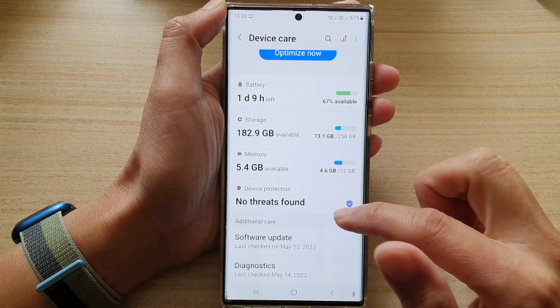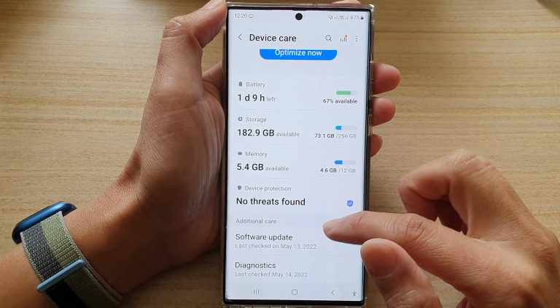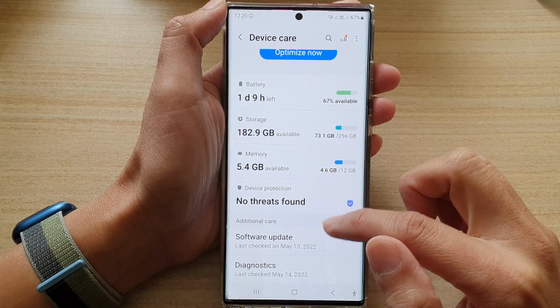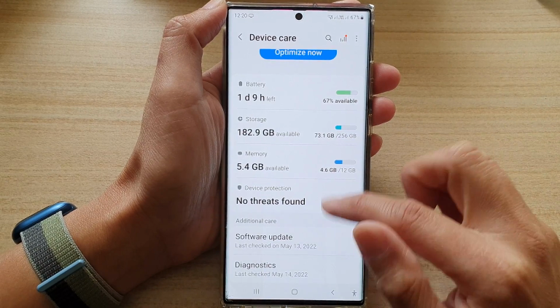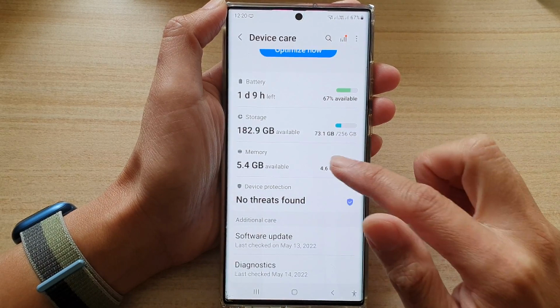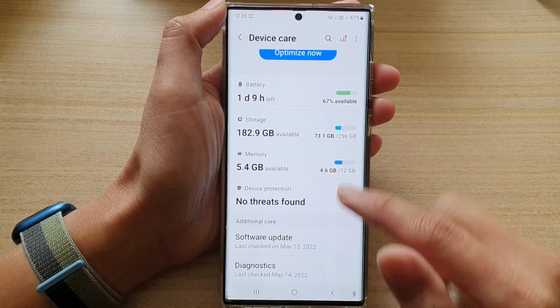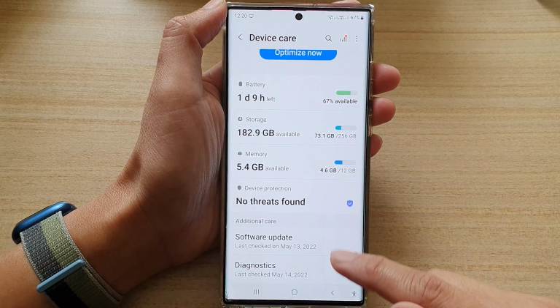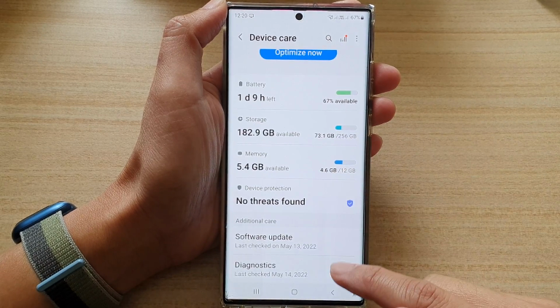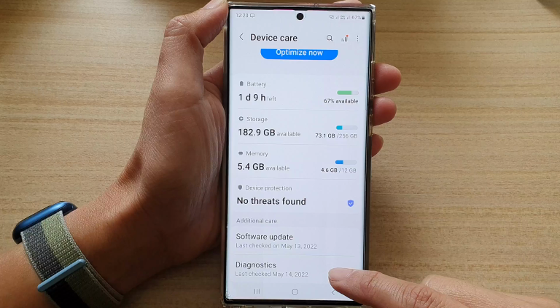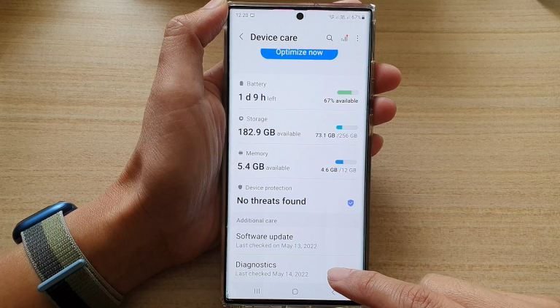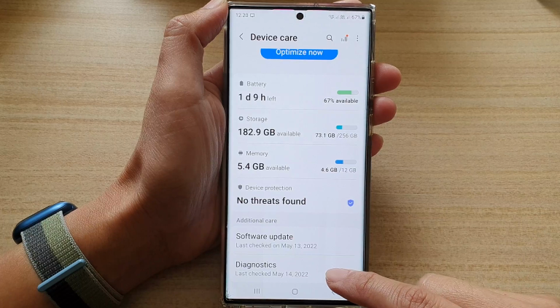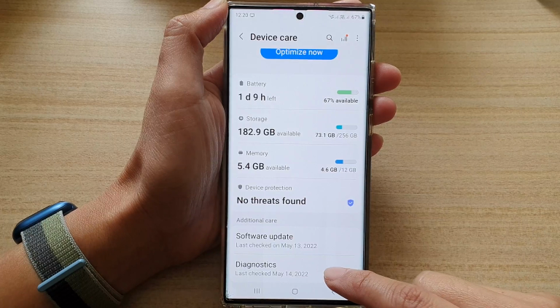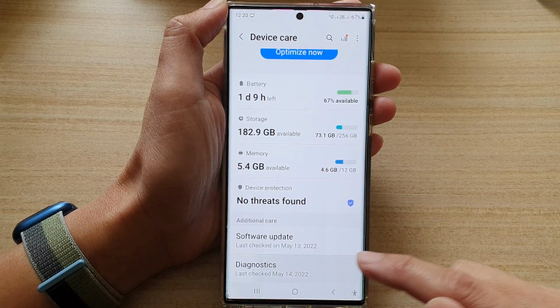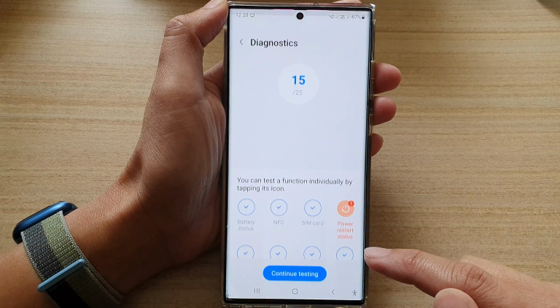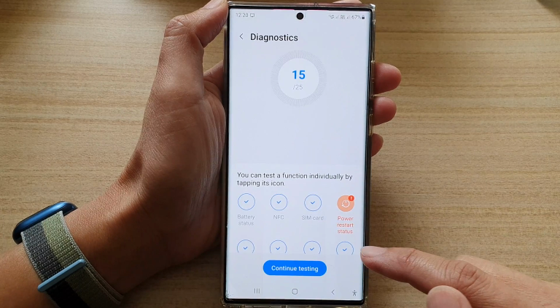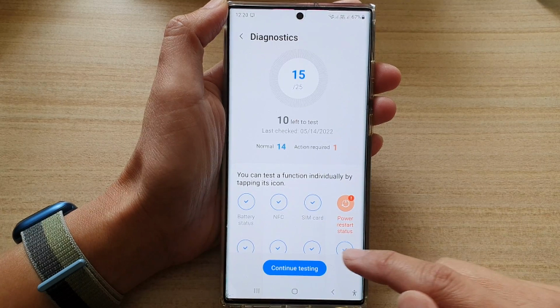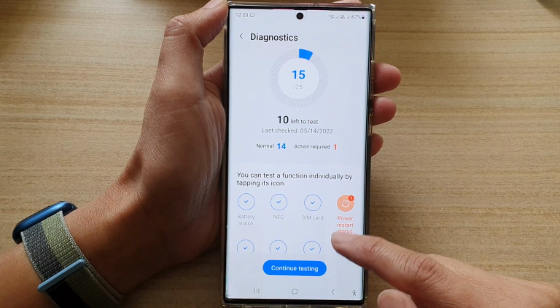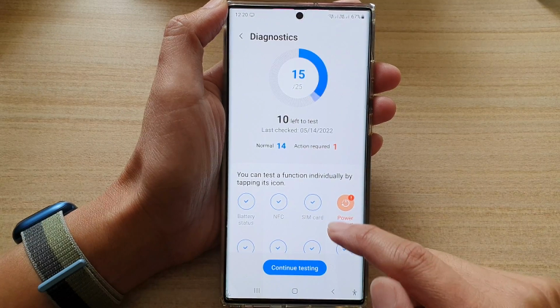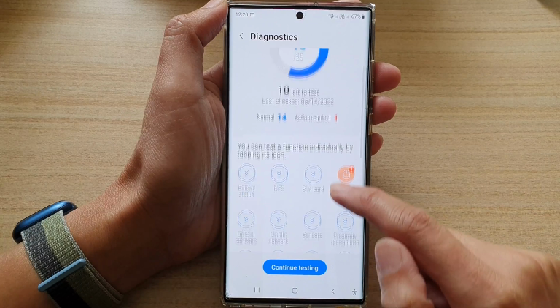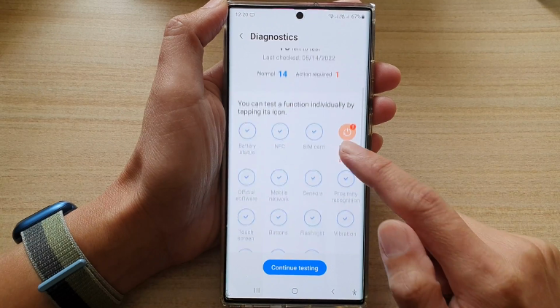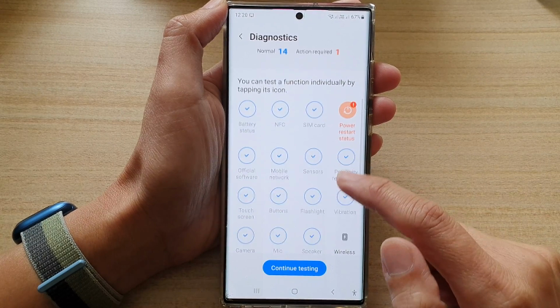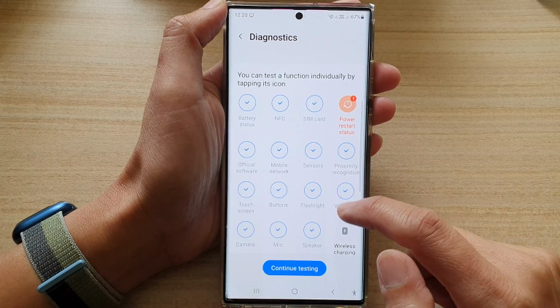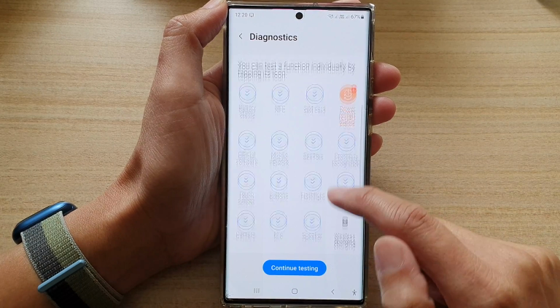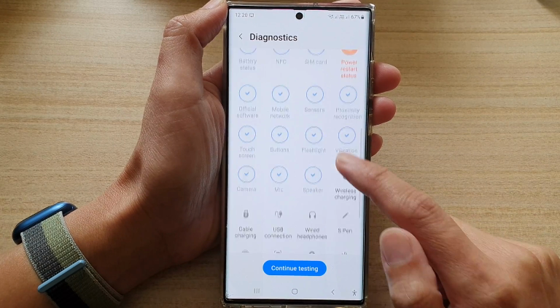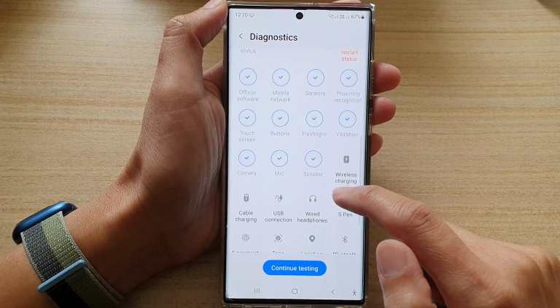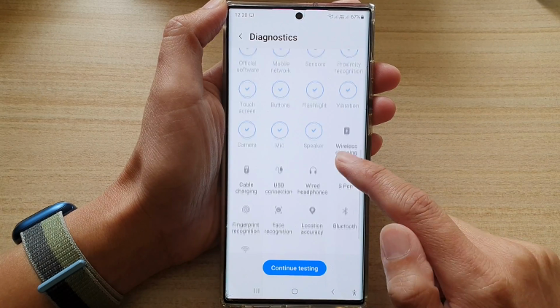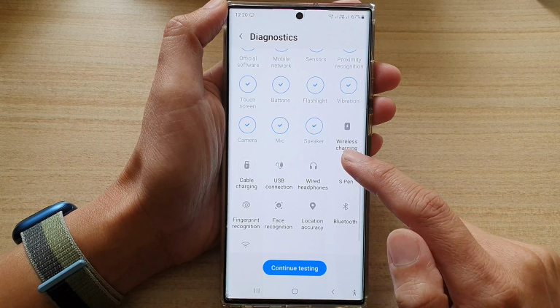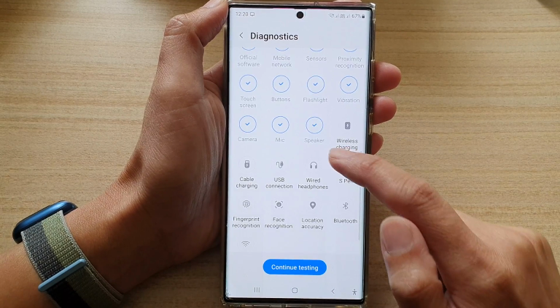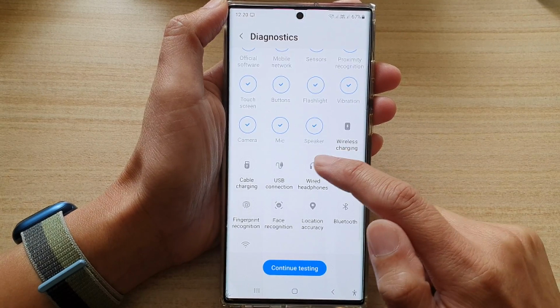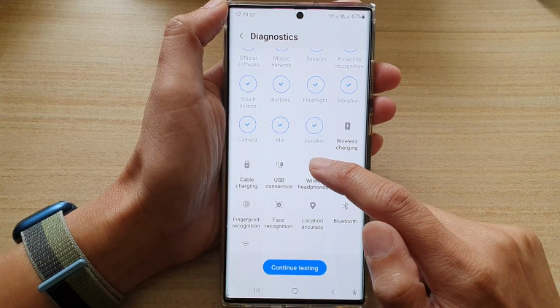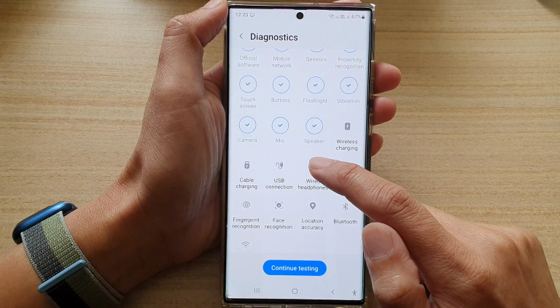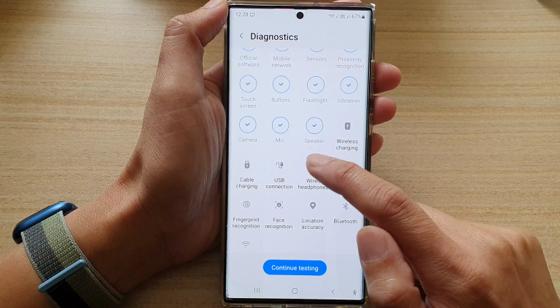Next, go down and tap on diagnostics. Then go down and tap on wire headphones.